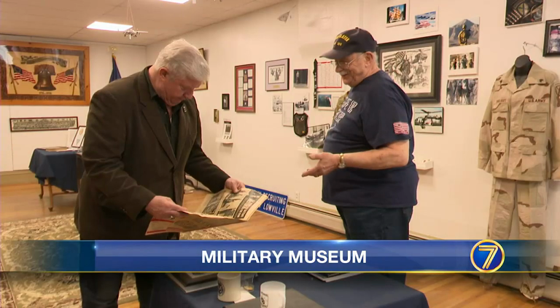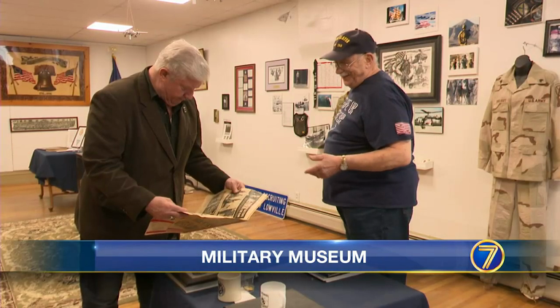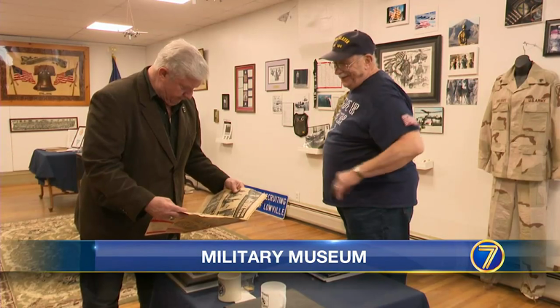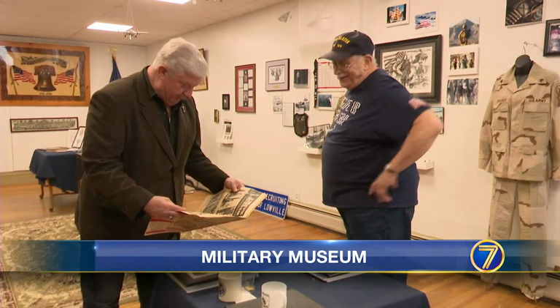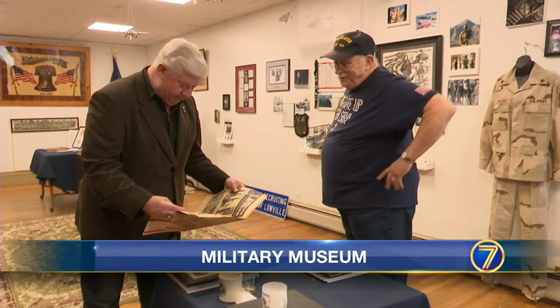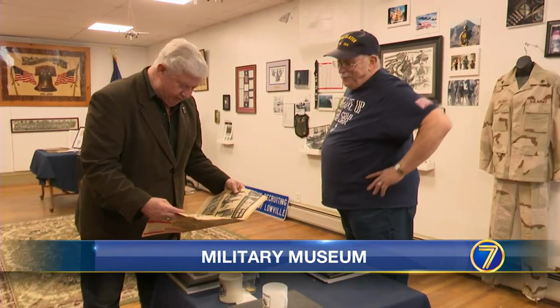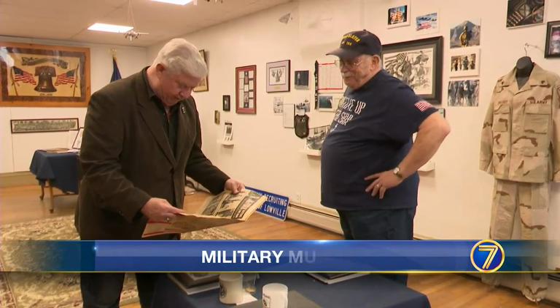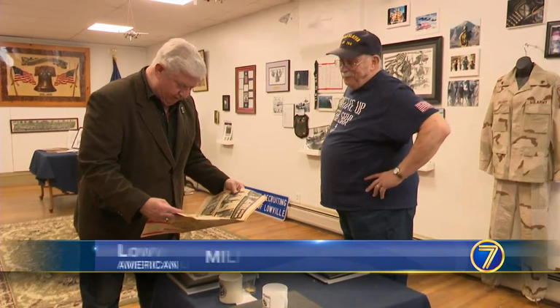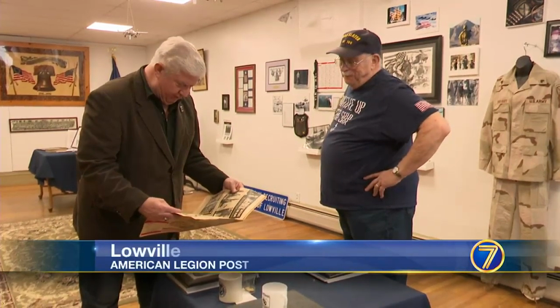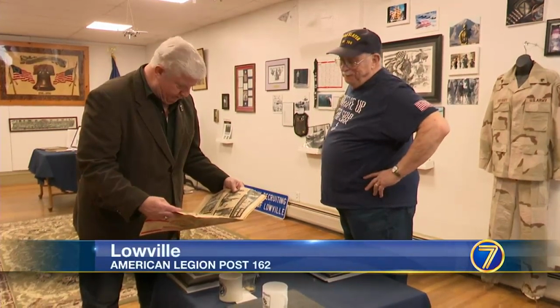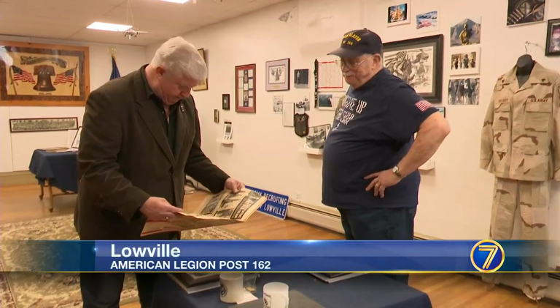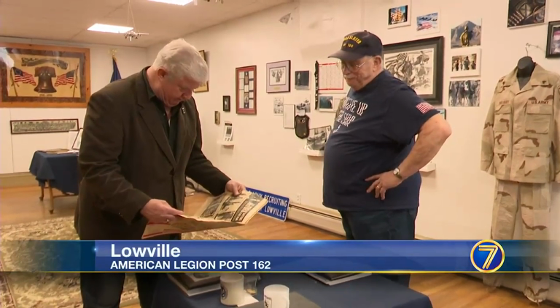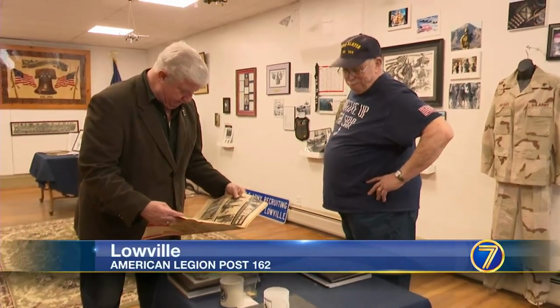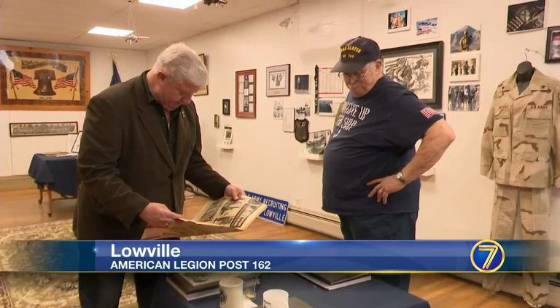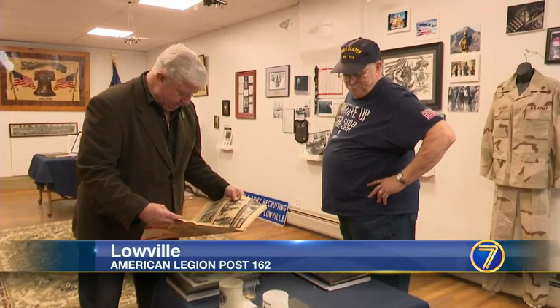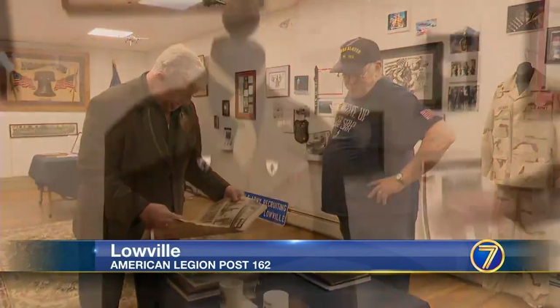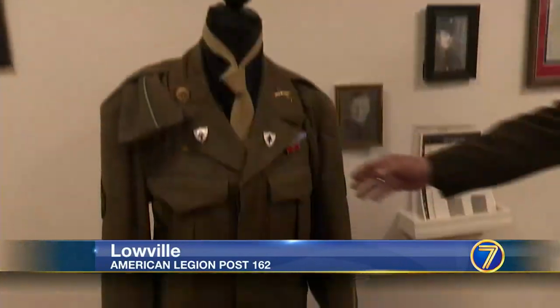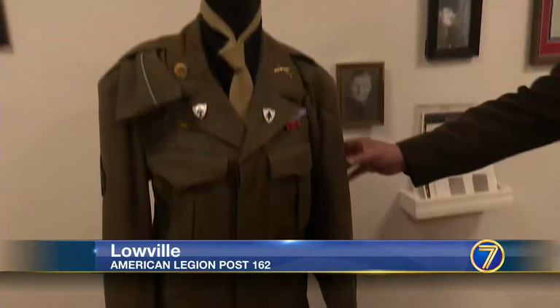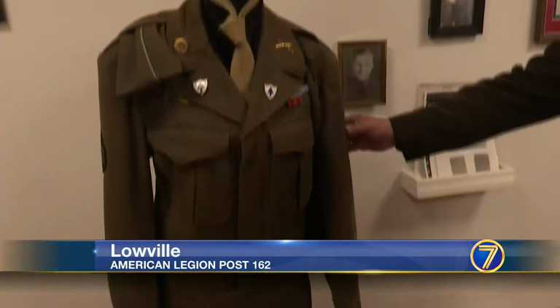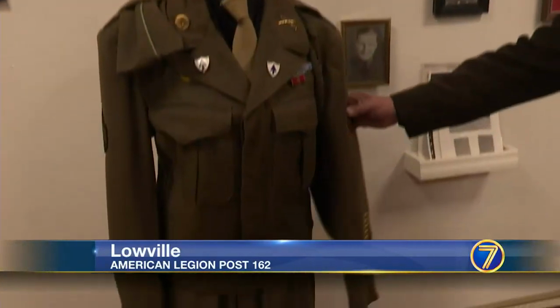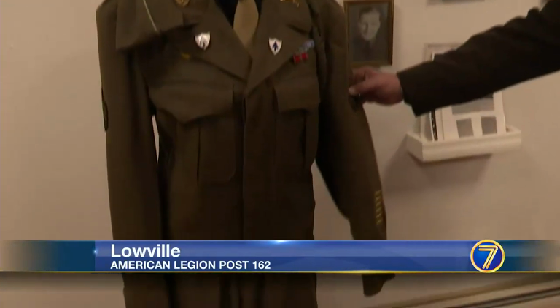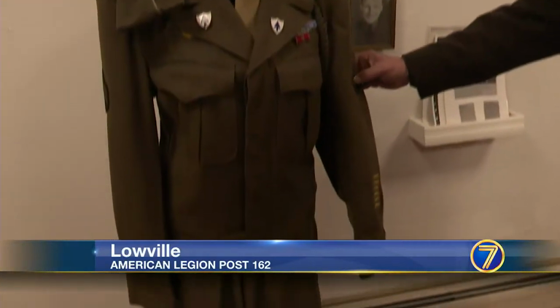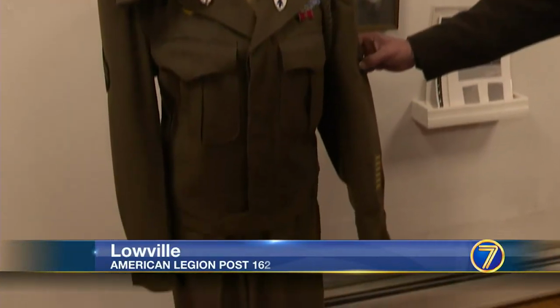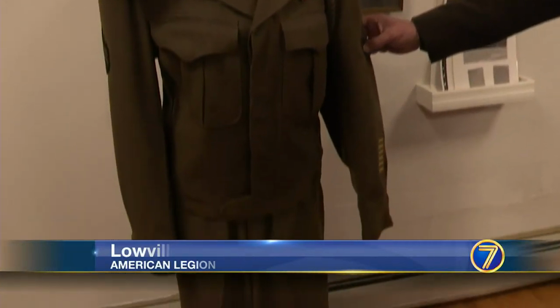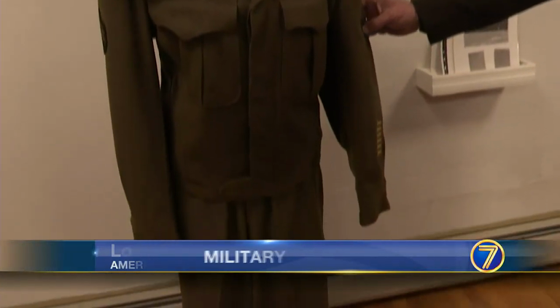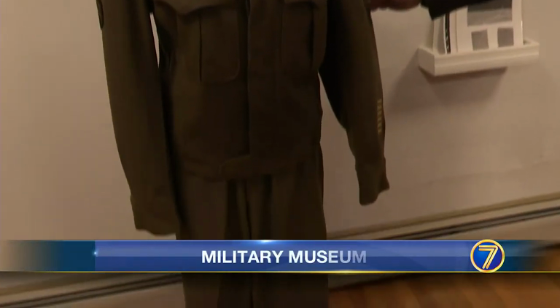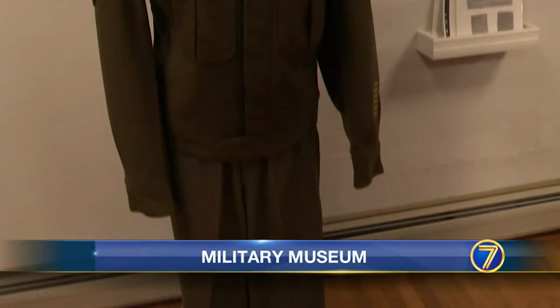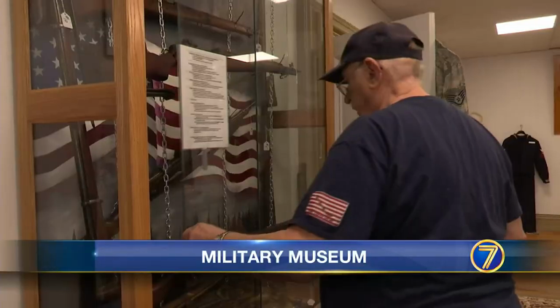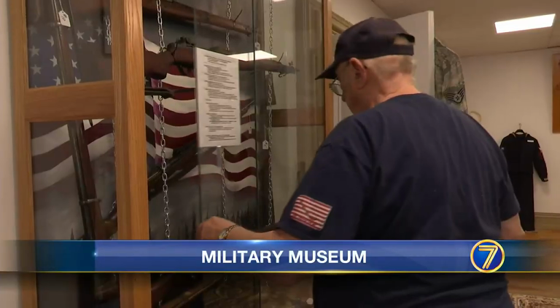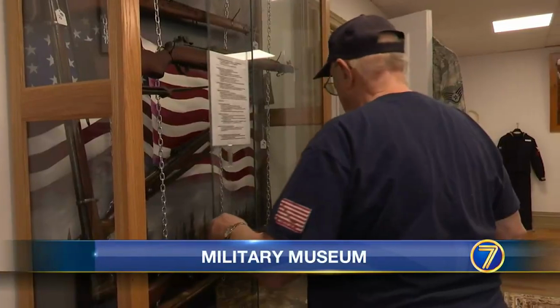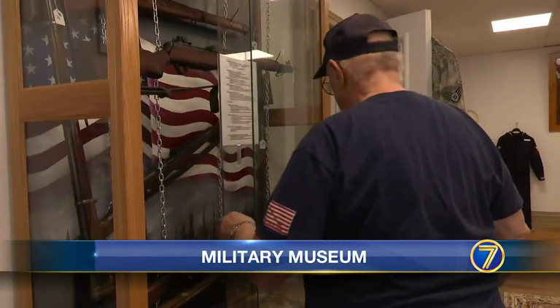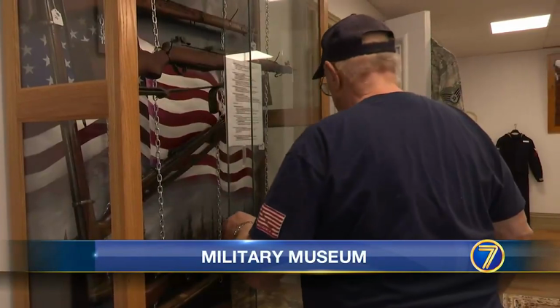That is really cool. Archived articles, an assortment of uniforms, and vintage weapons.